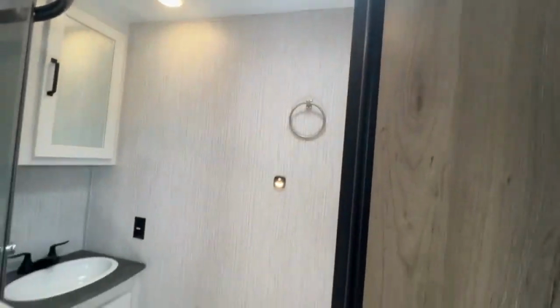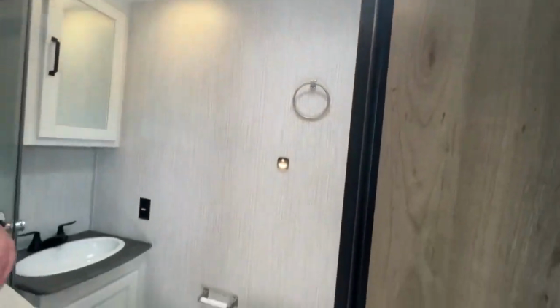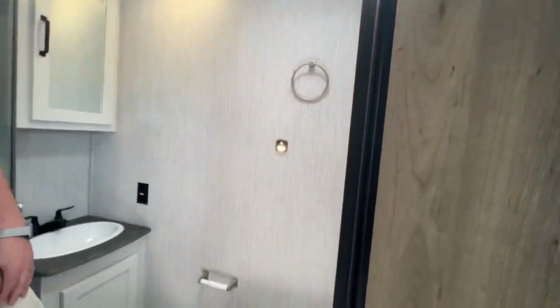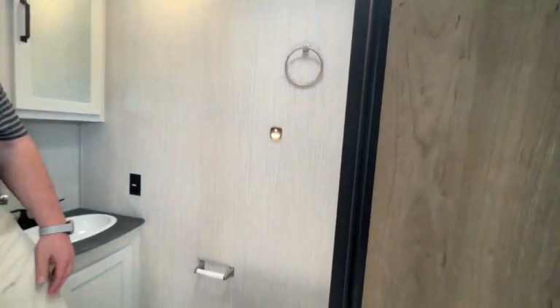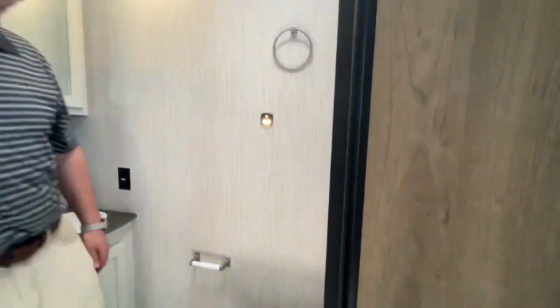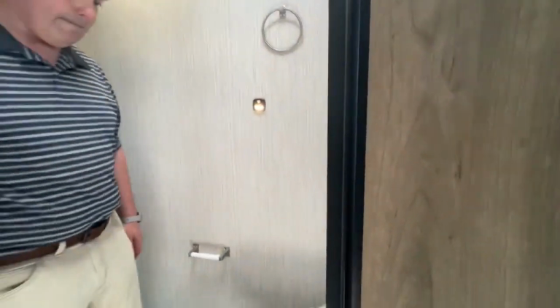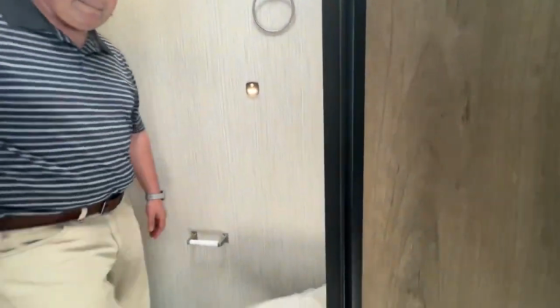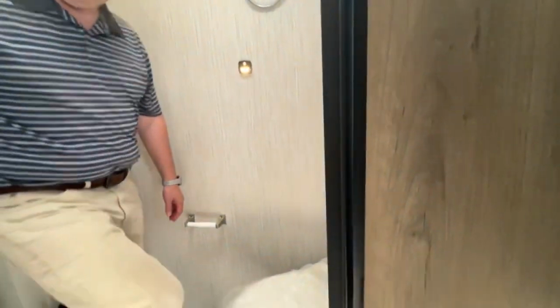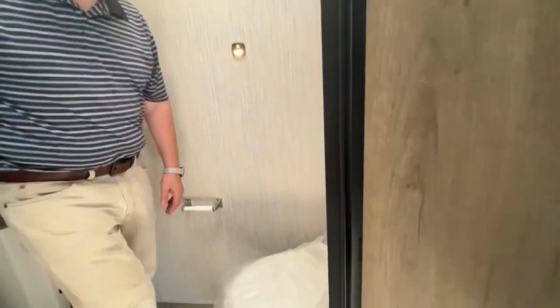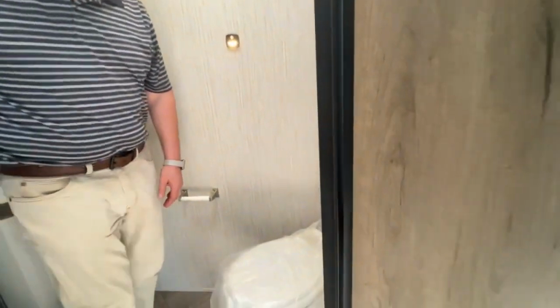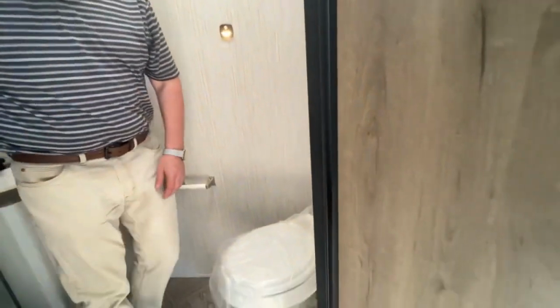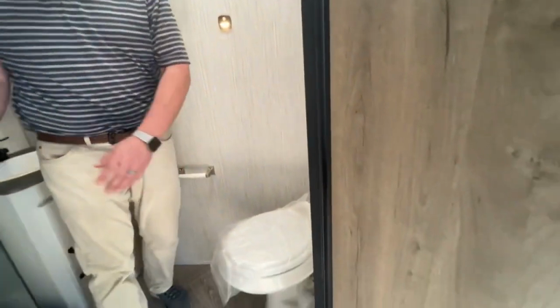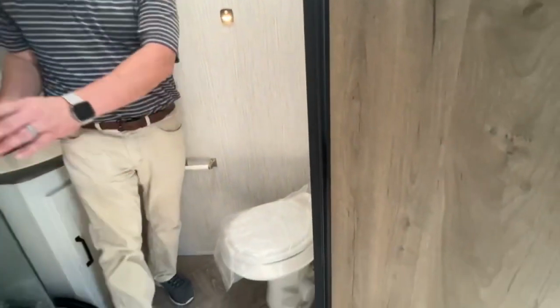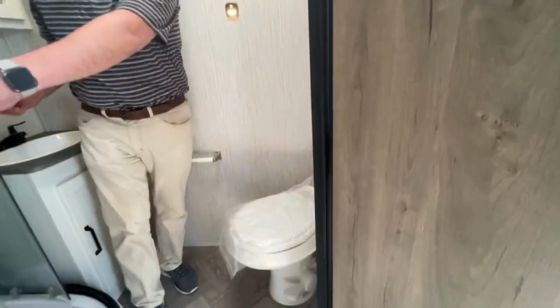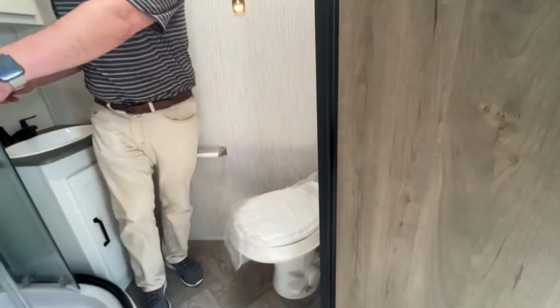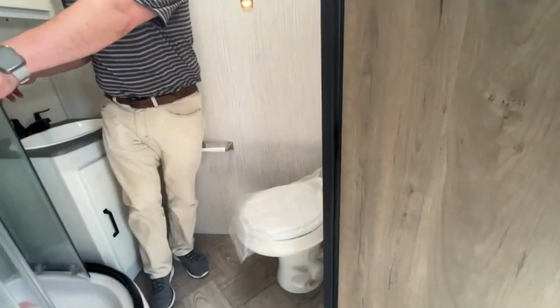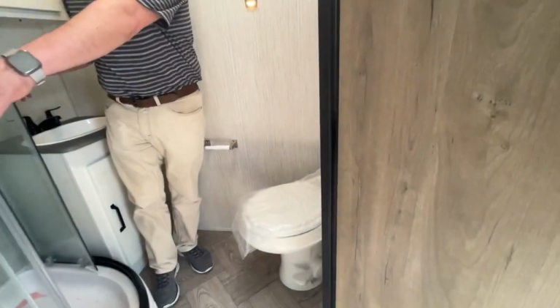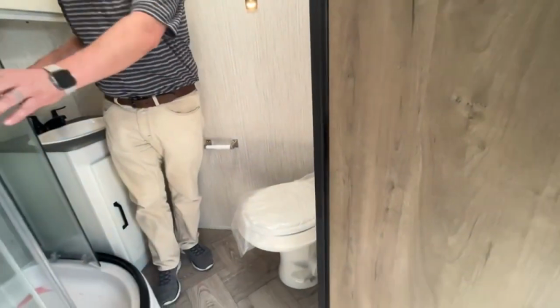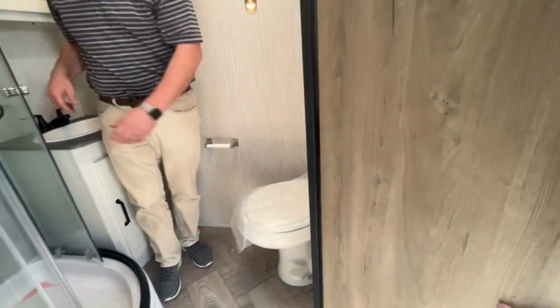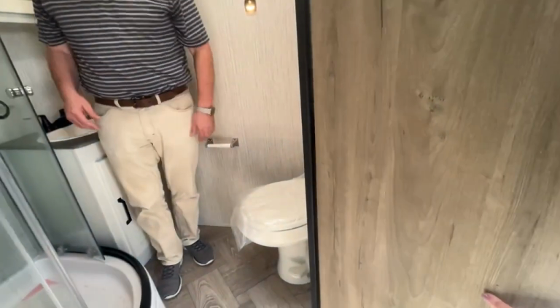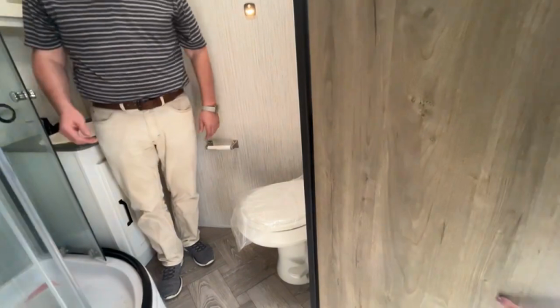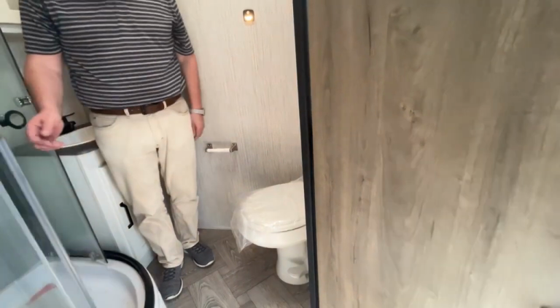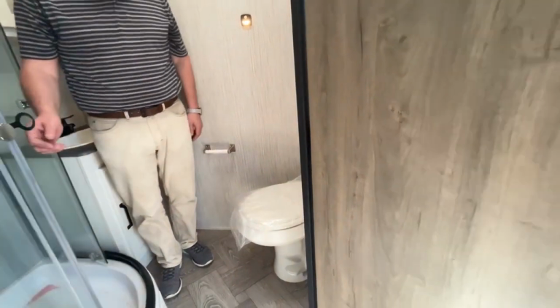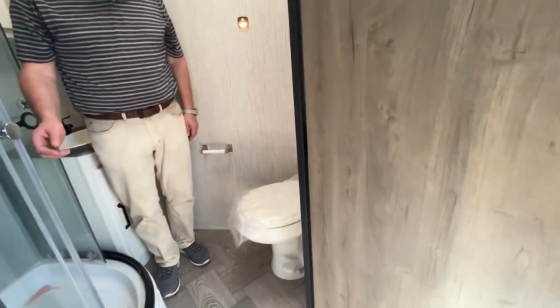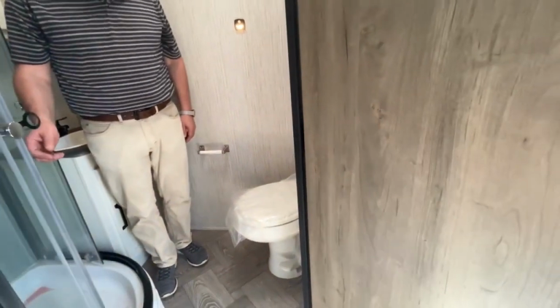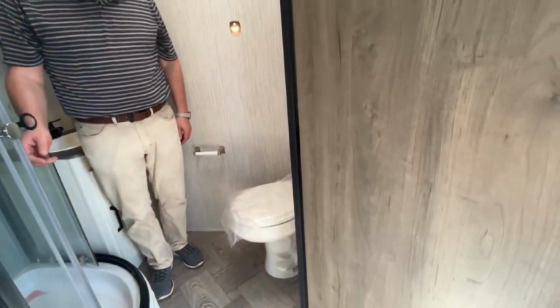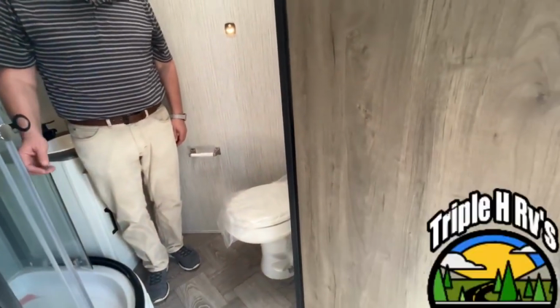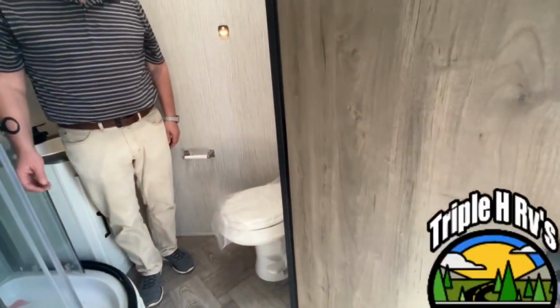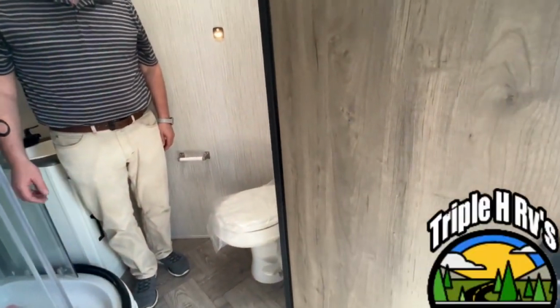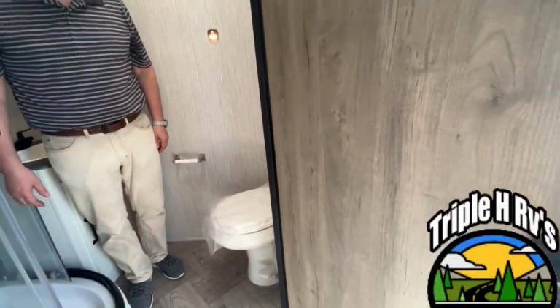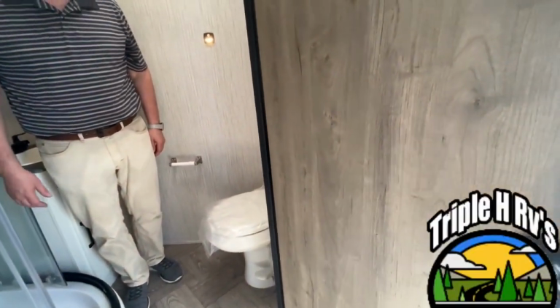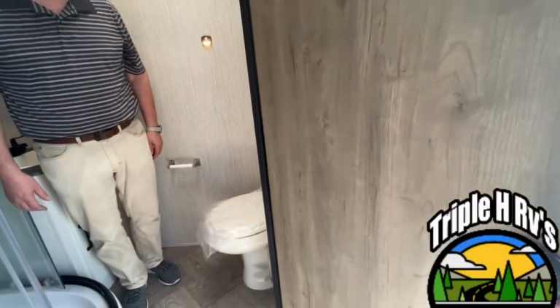Down here below, the foot-flush toilet is on a nice angle so you have more than enough leg room.